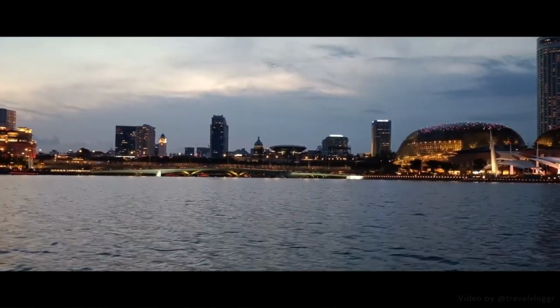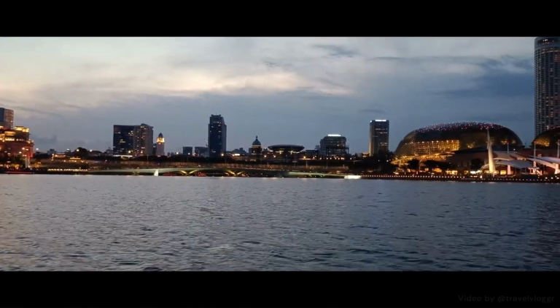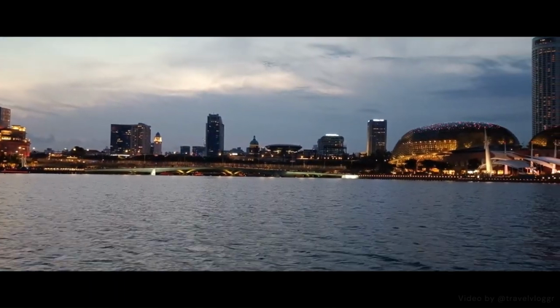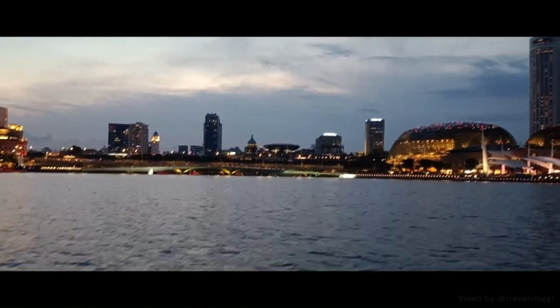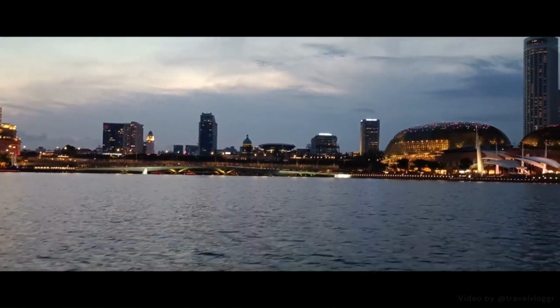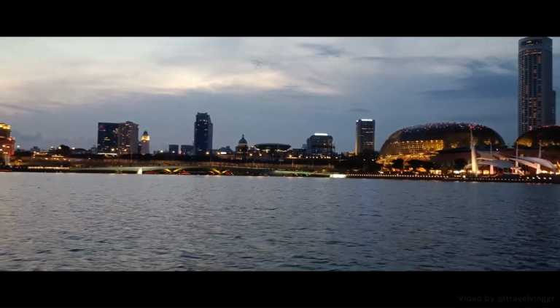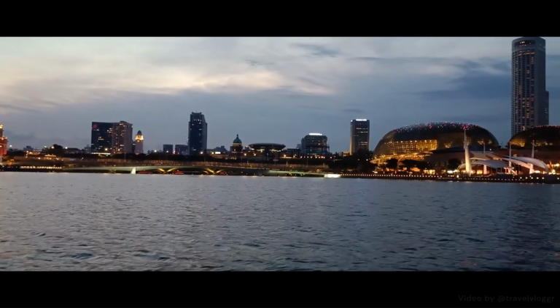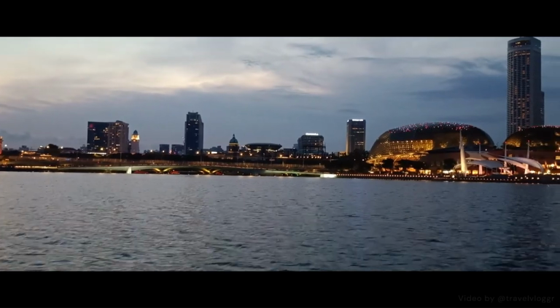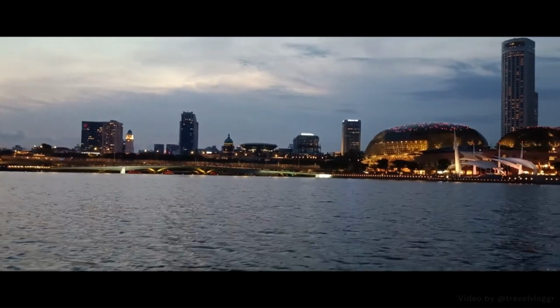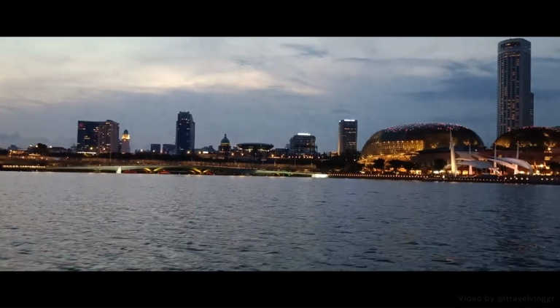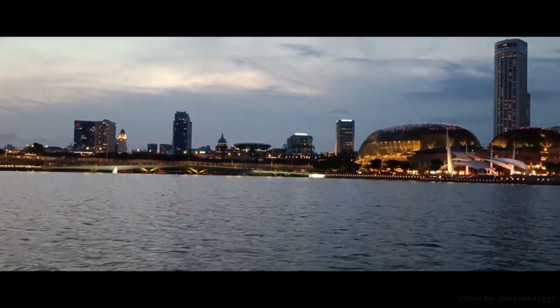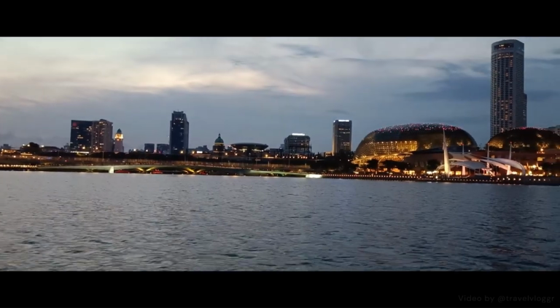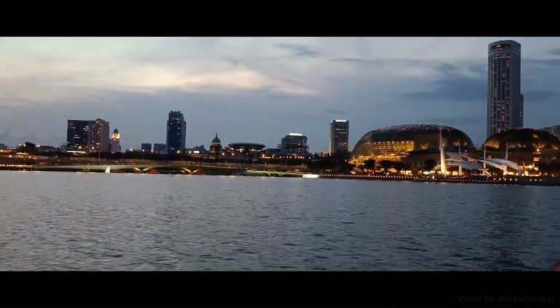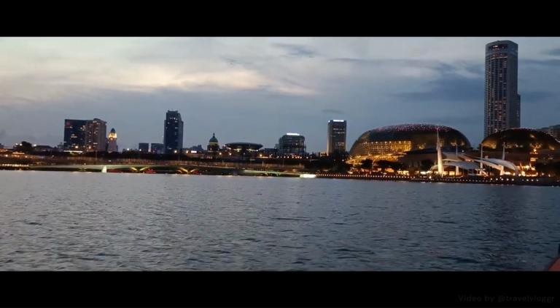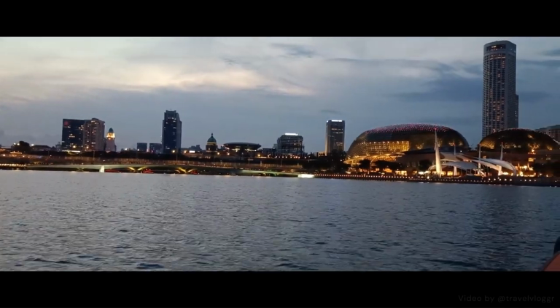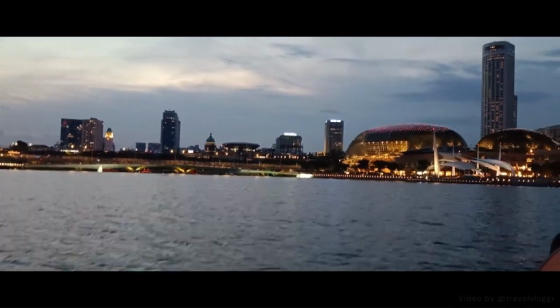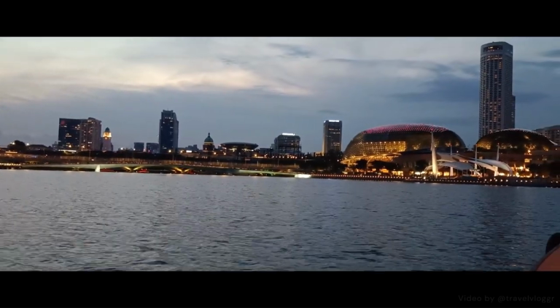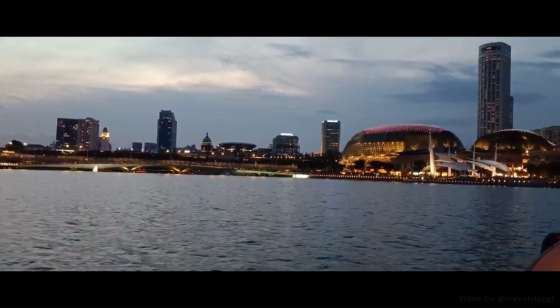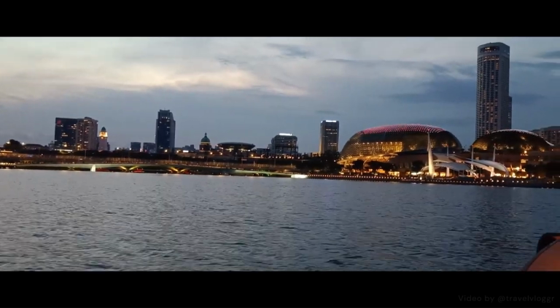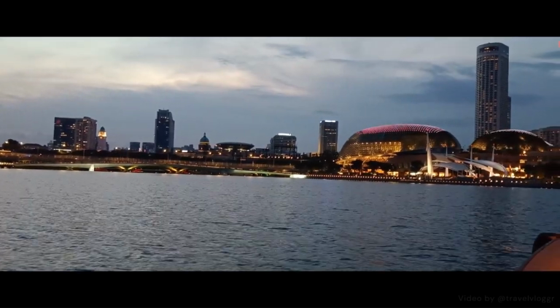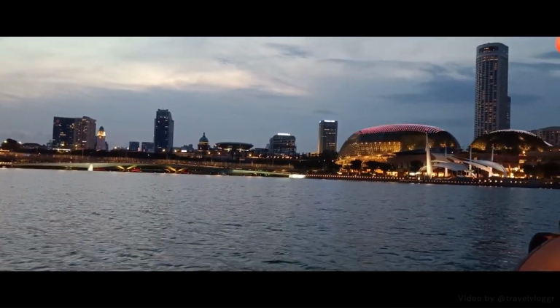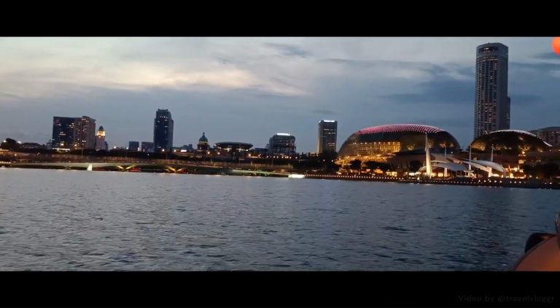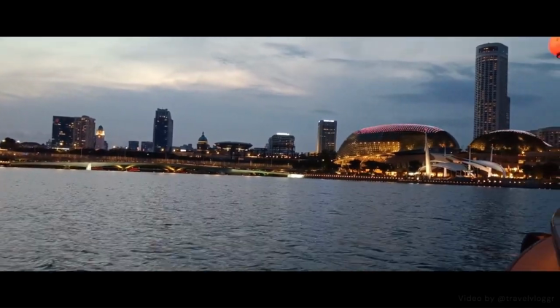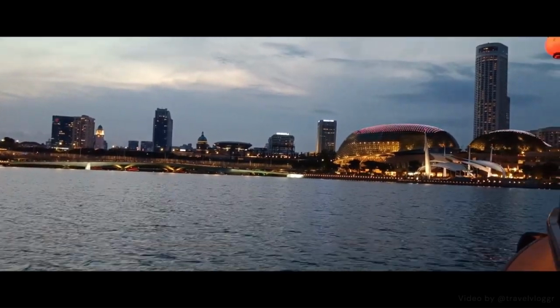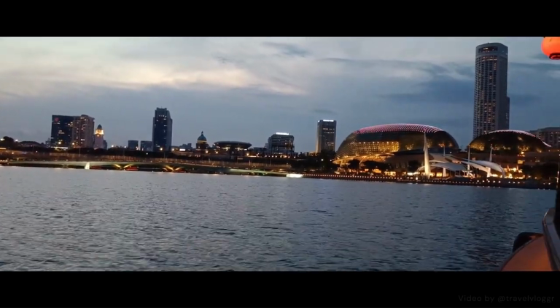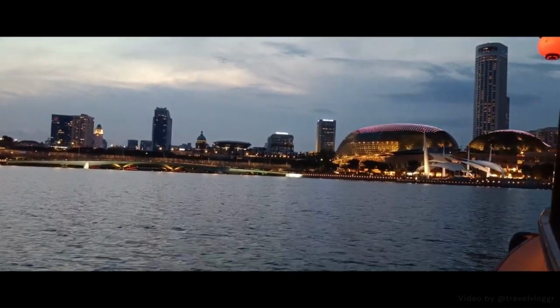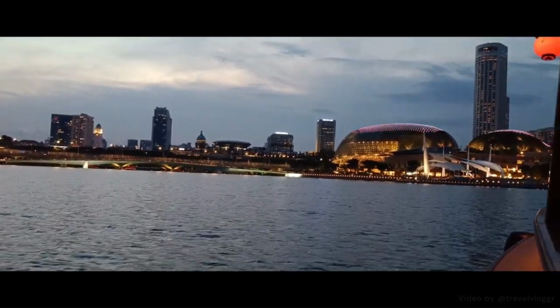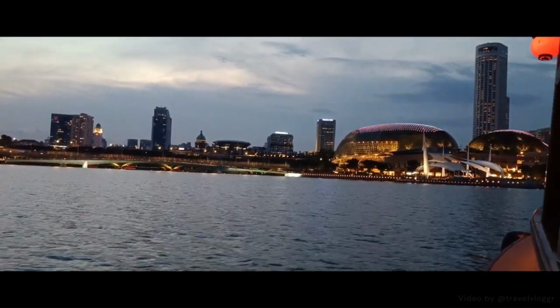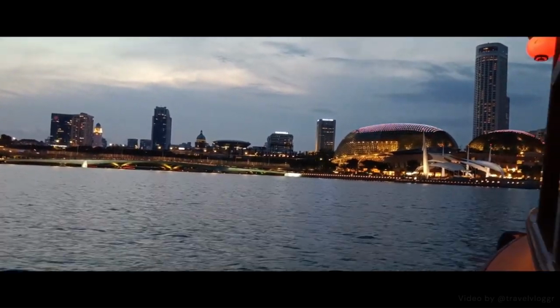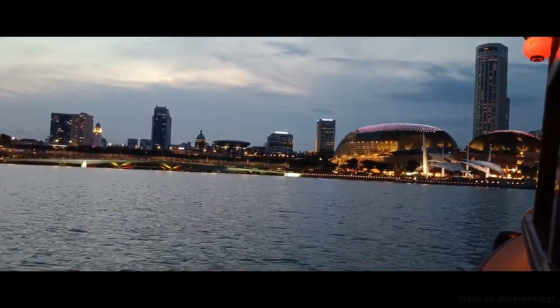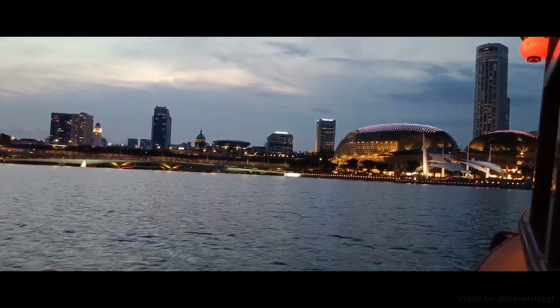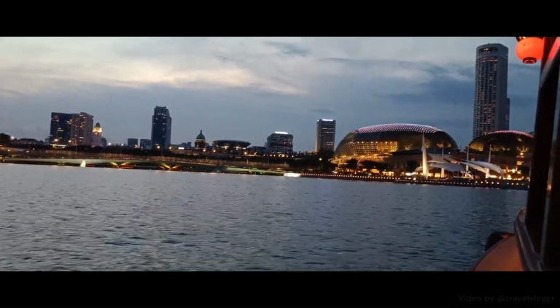Just imagine — you're now literally floating on drinking water, perhaps the very same stuff flowing out of your taps.